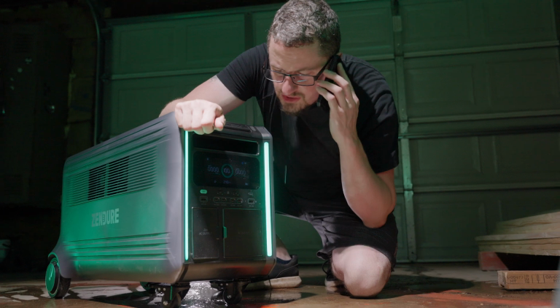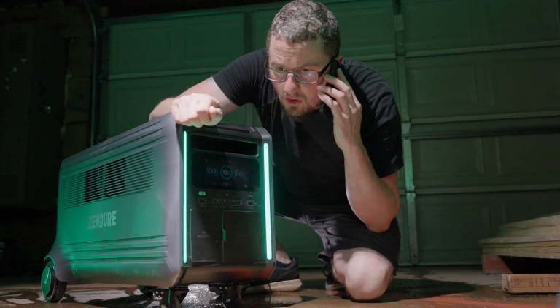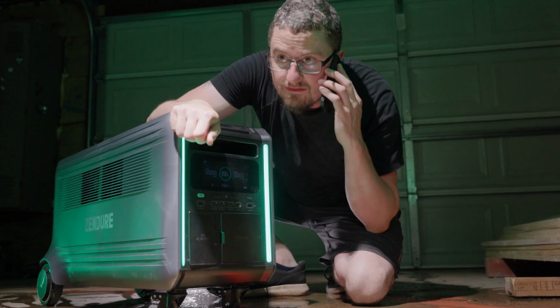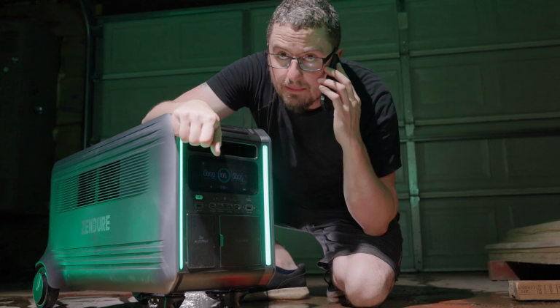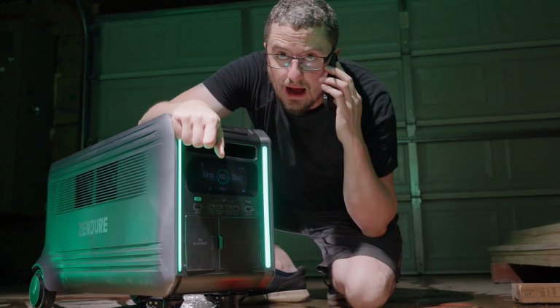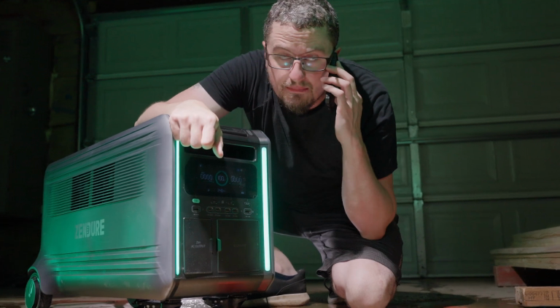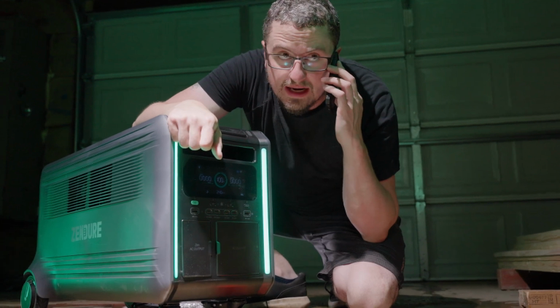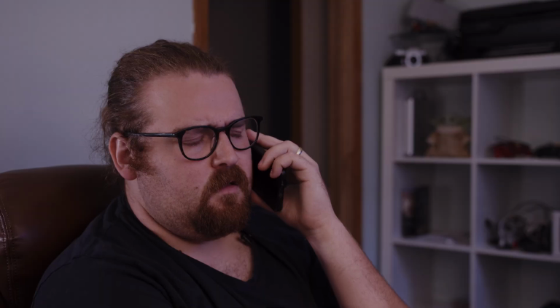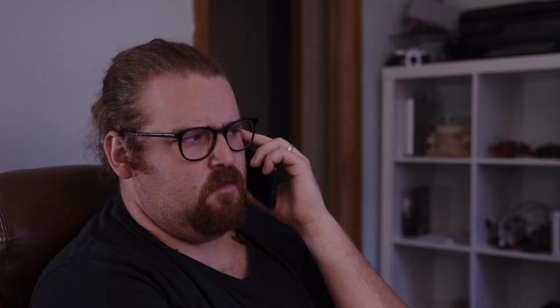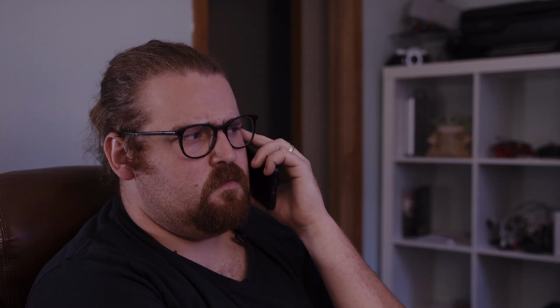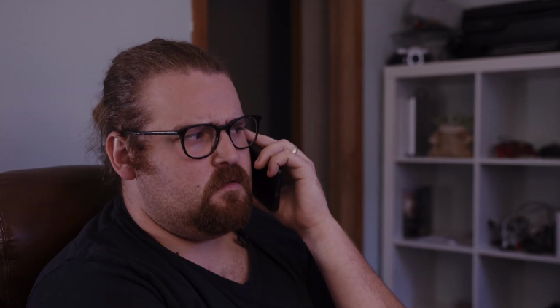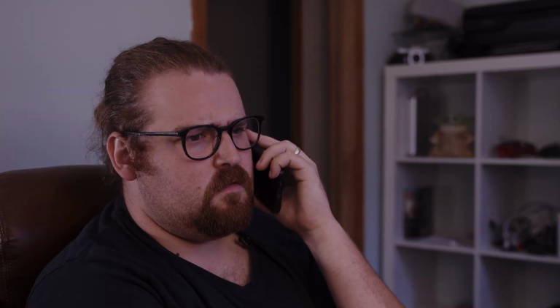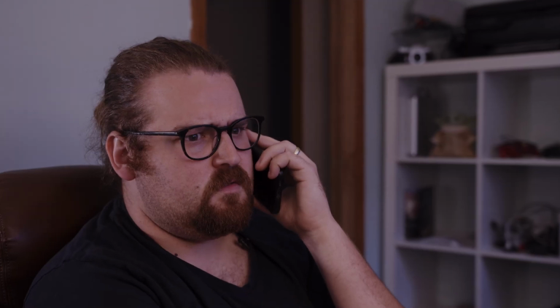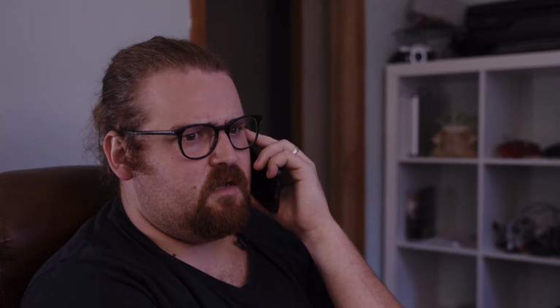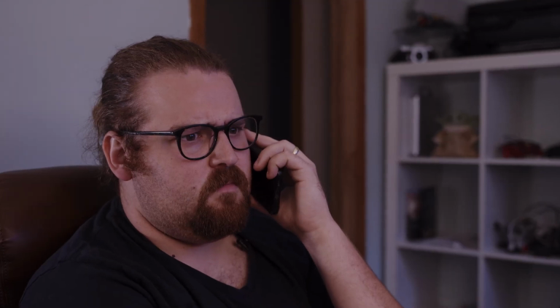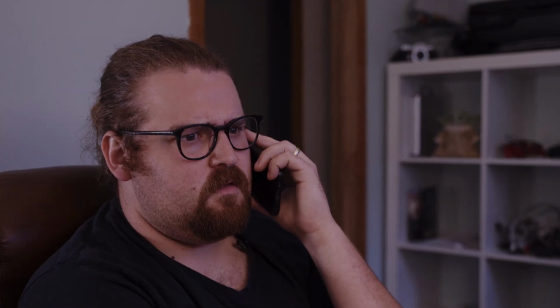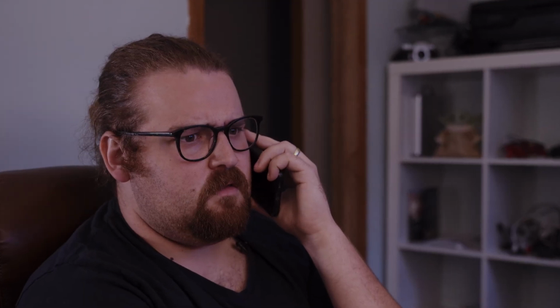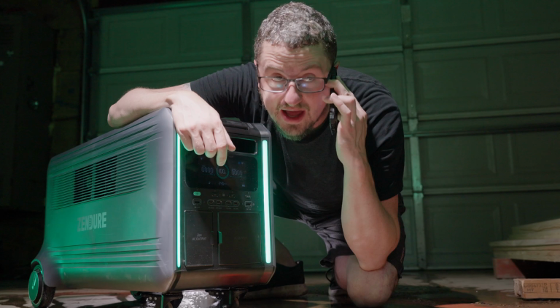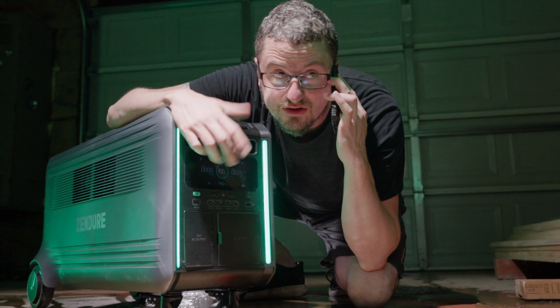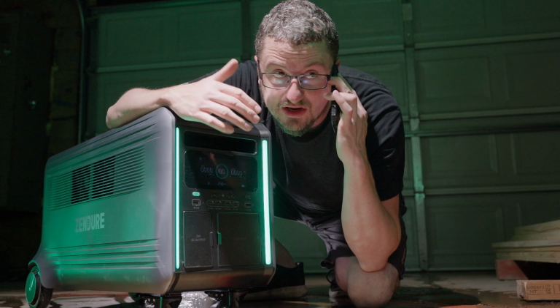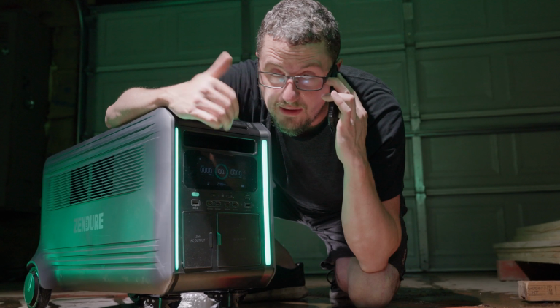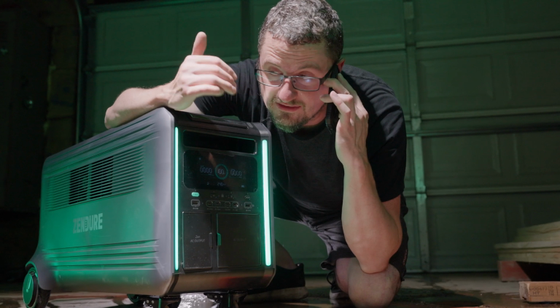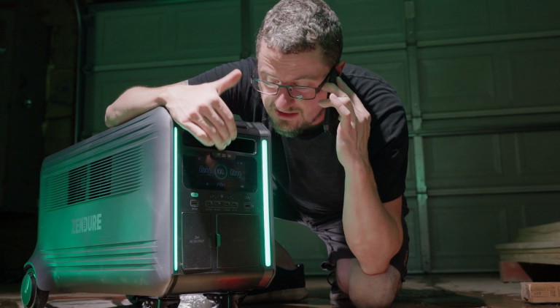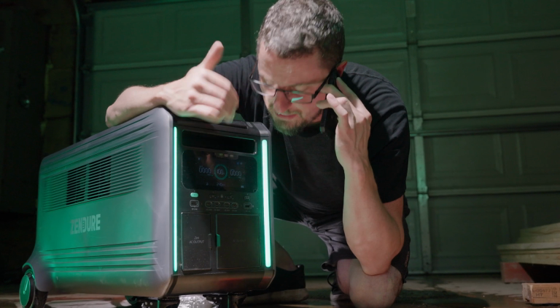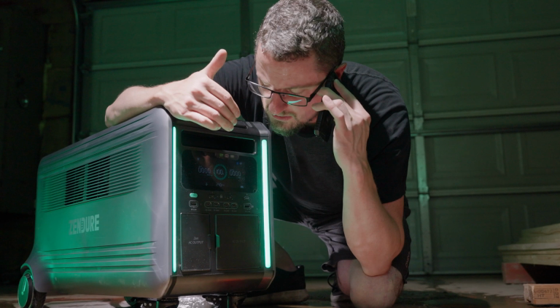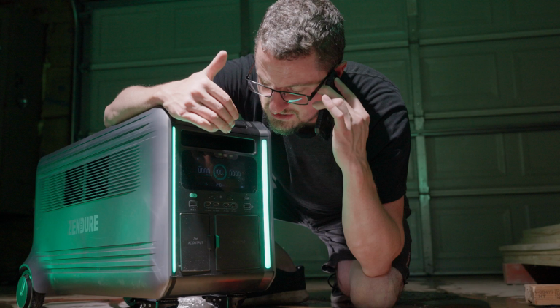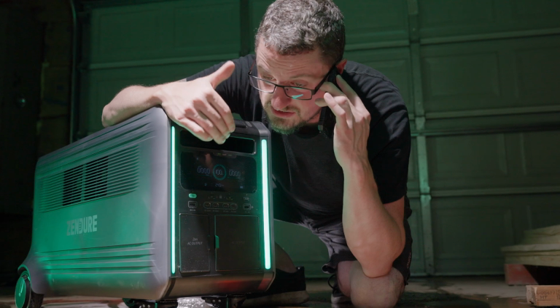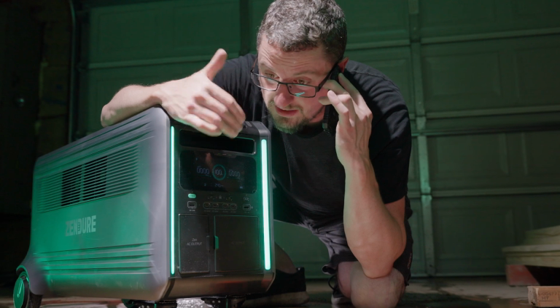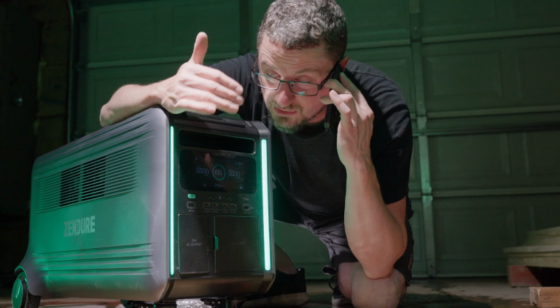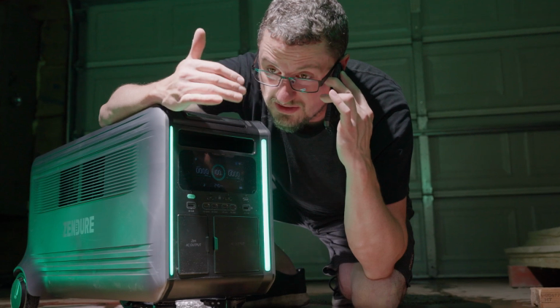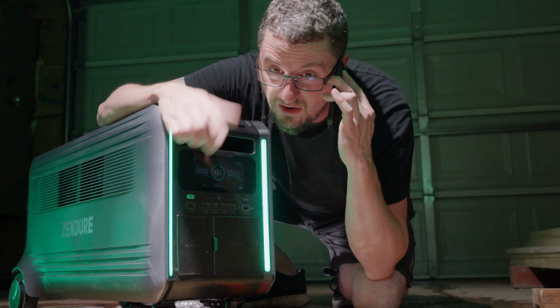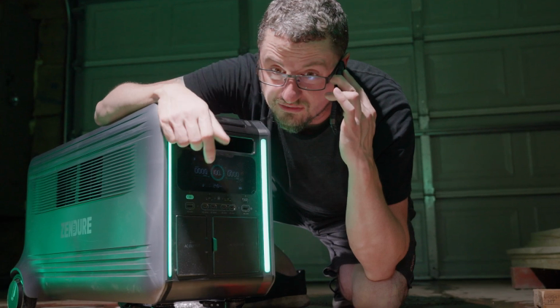Joe, I've got a problem man. I've got to do a video about the Zender power station but it's really powerful.